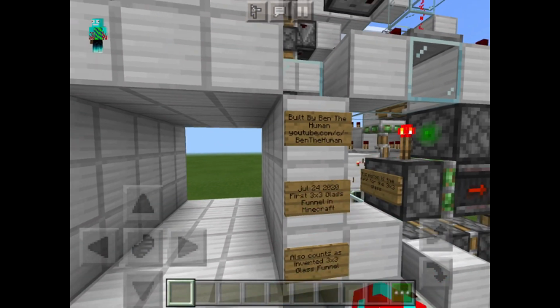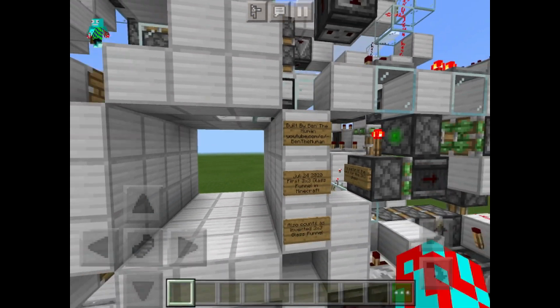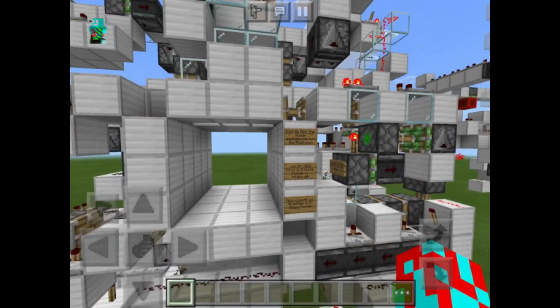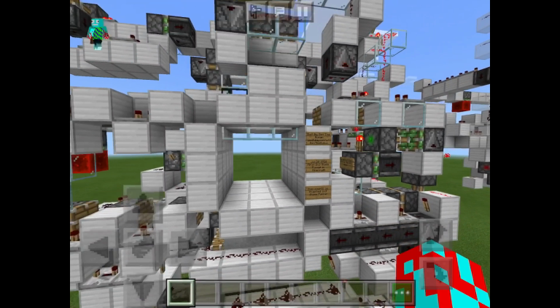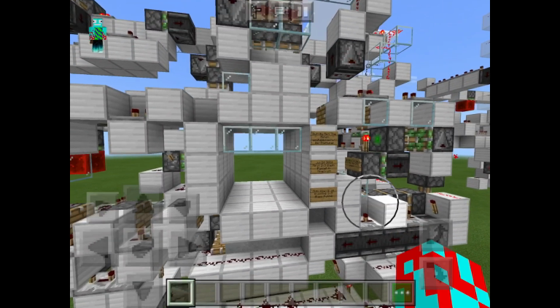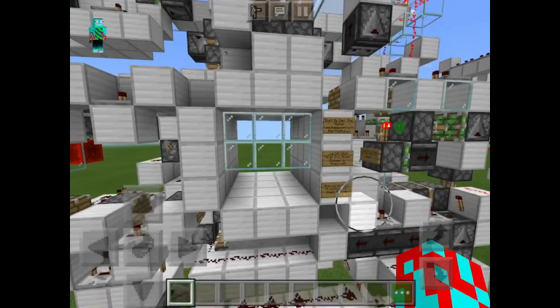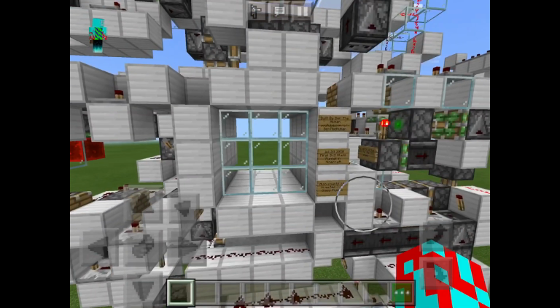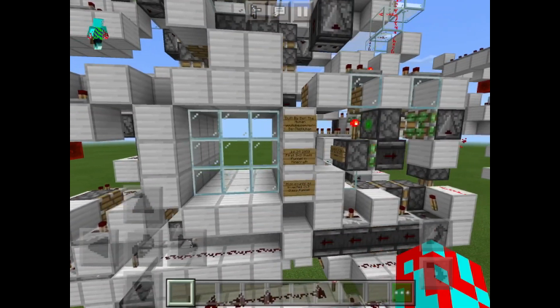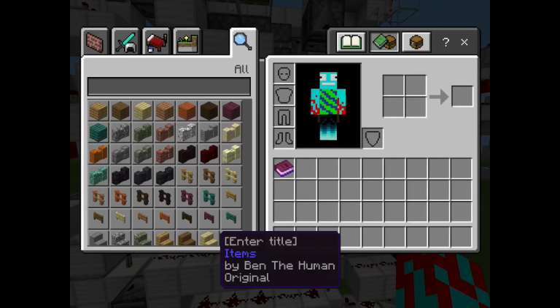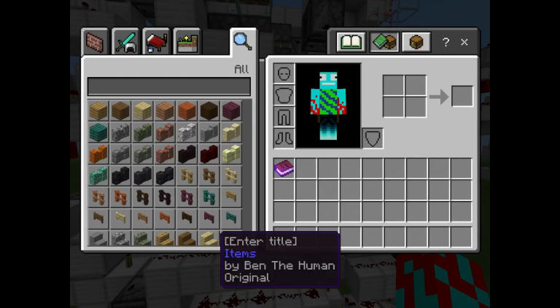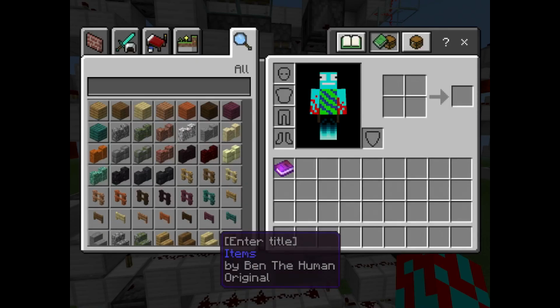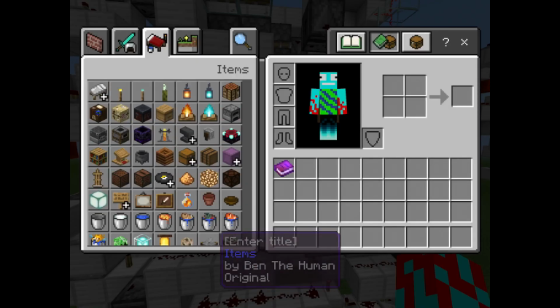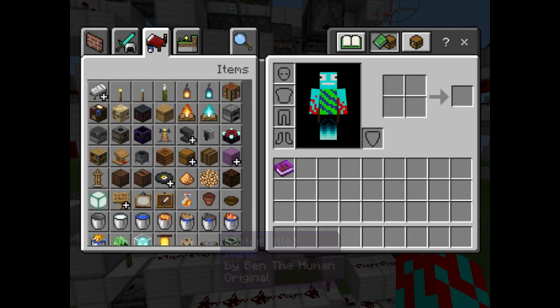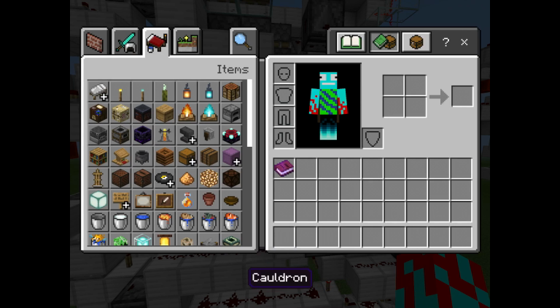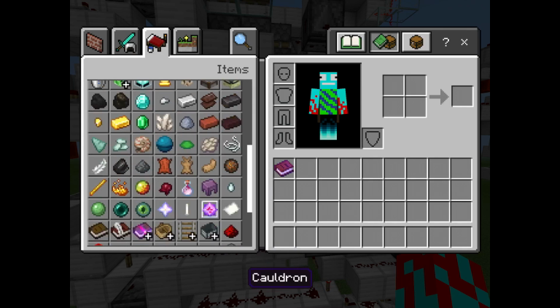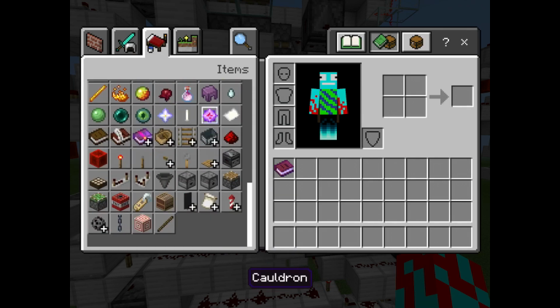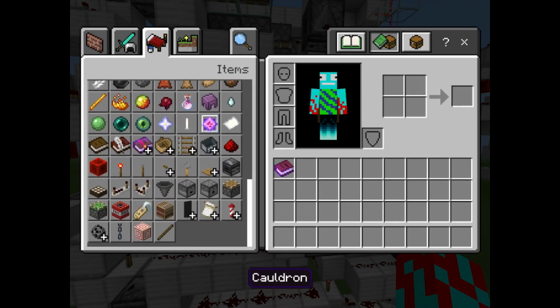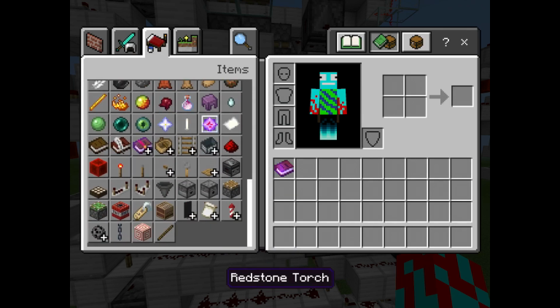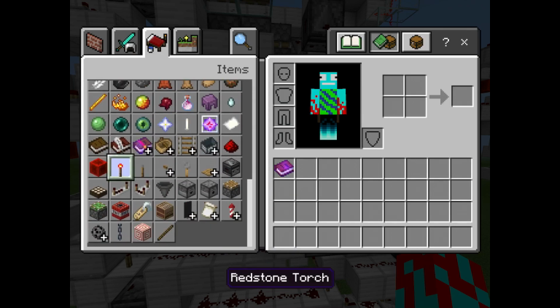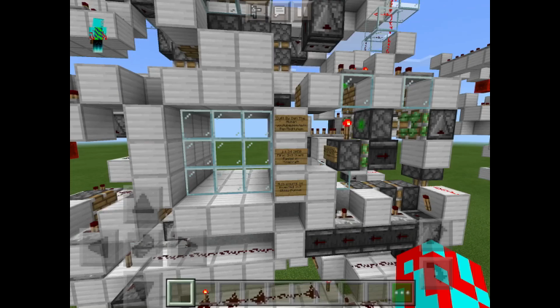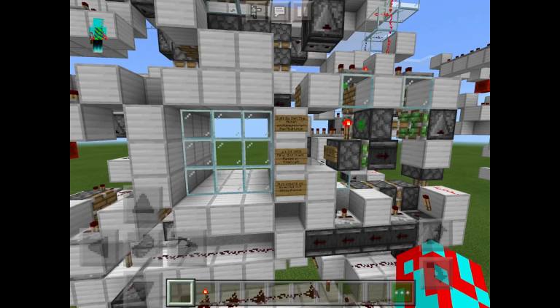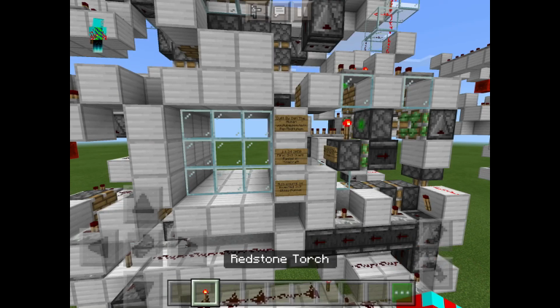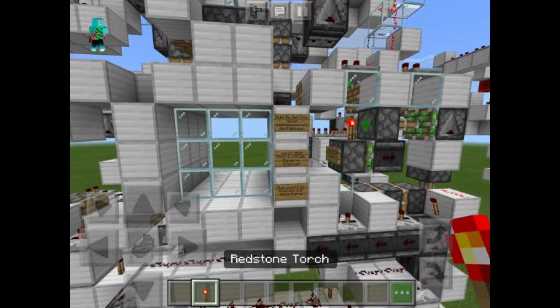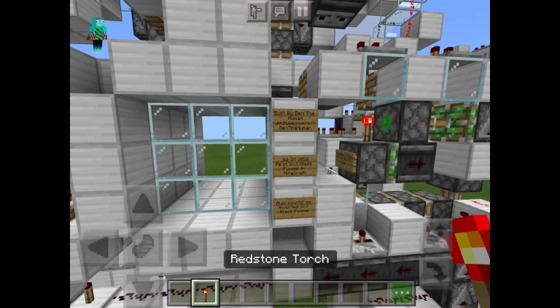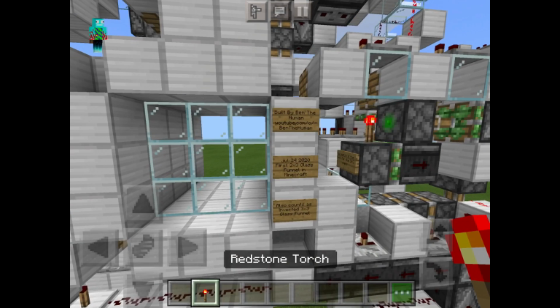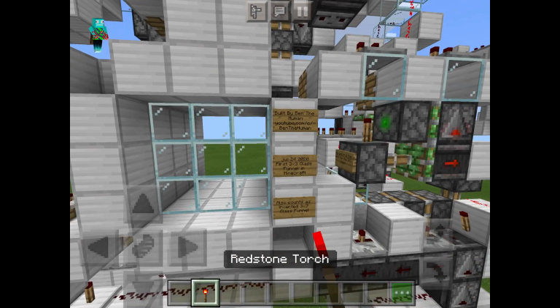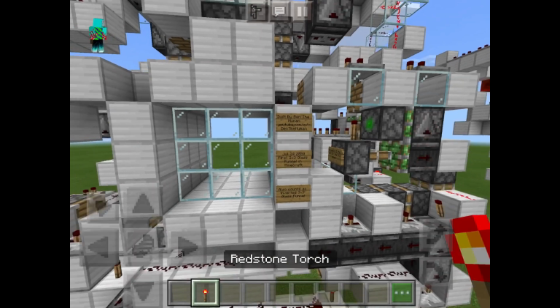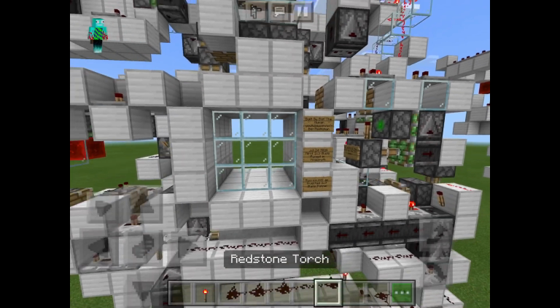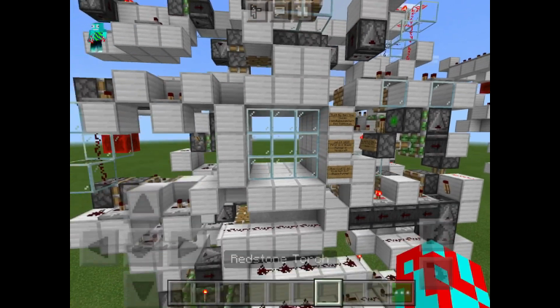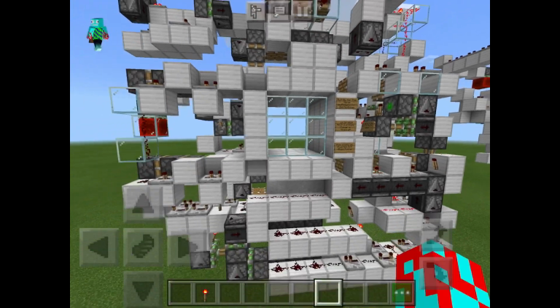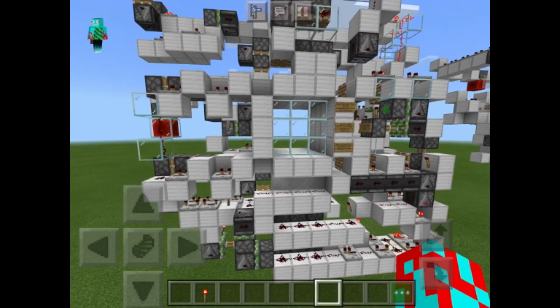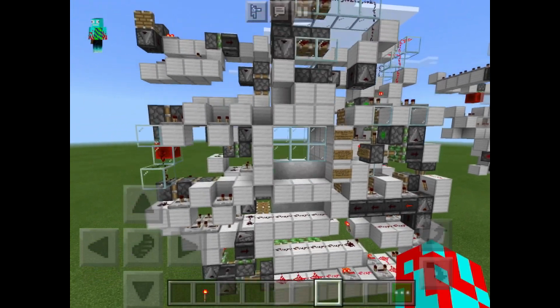If I break this redstone torch, you get the closing, and if I replace that redstone torch, you can see that we get the opening, which is kind of nice.